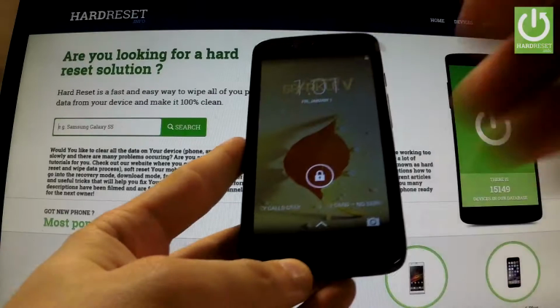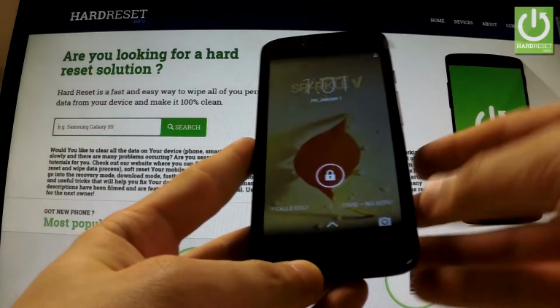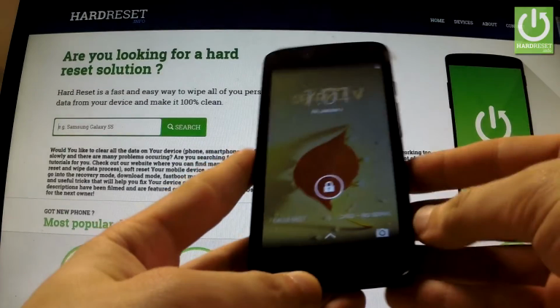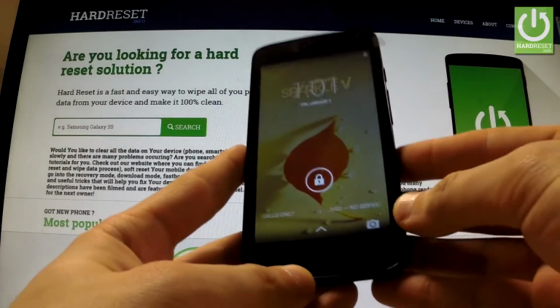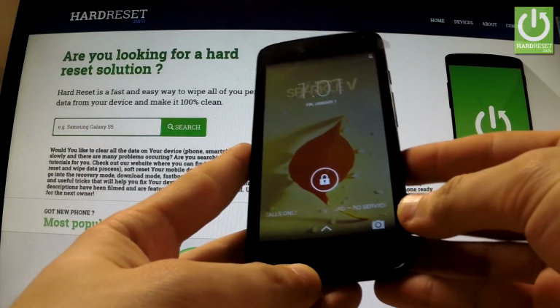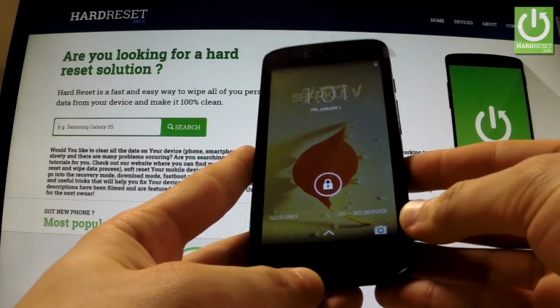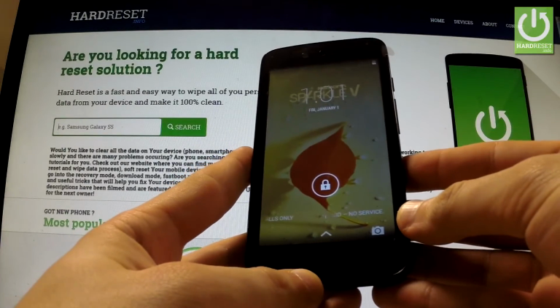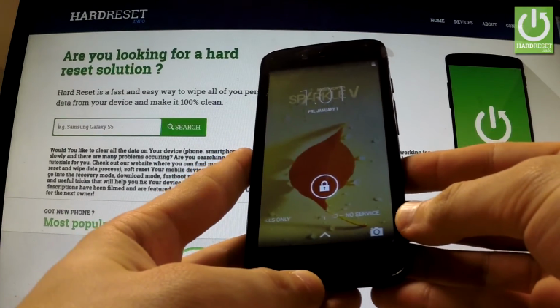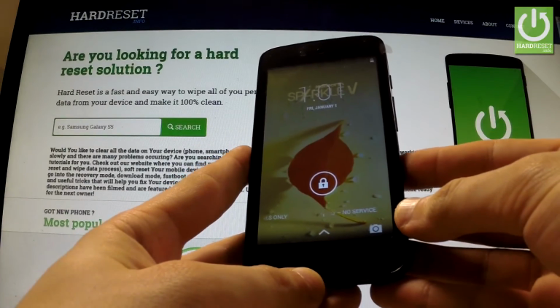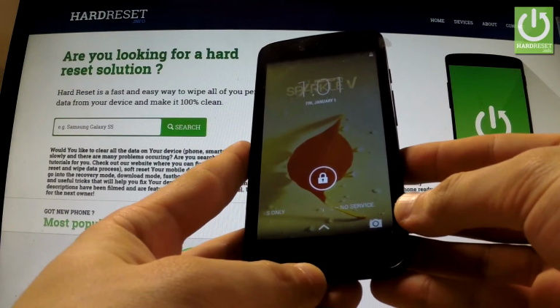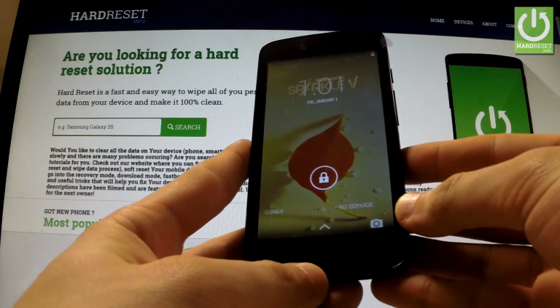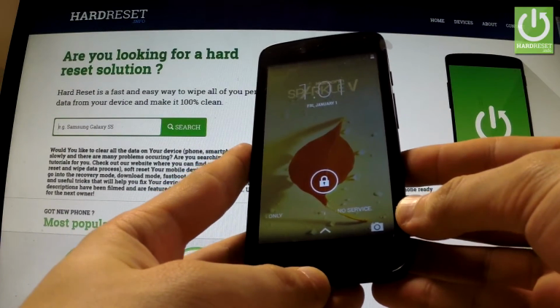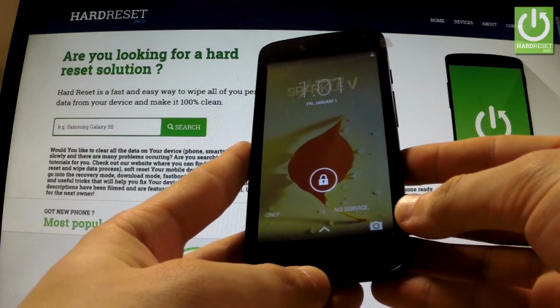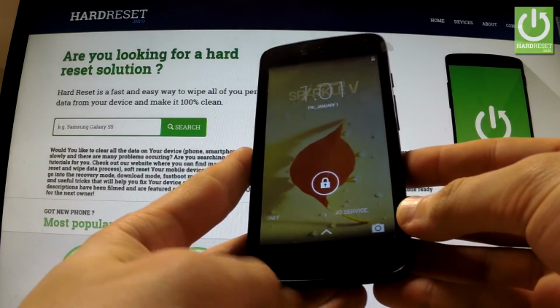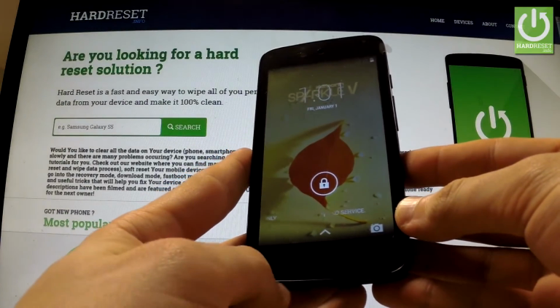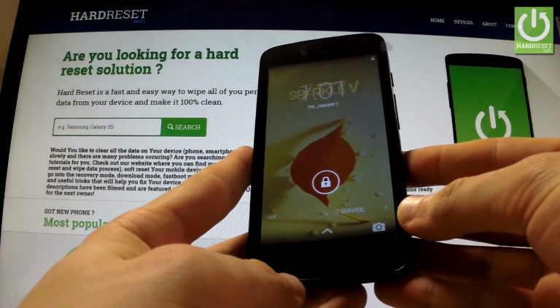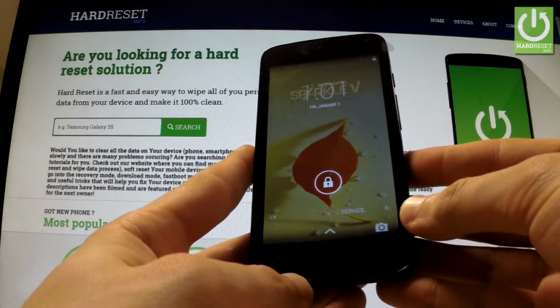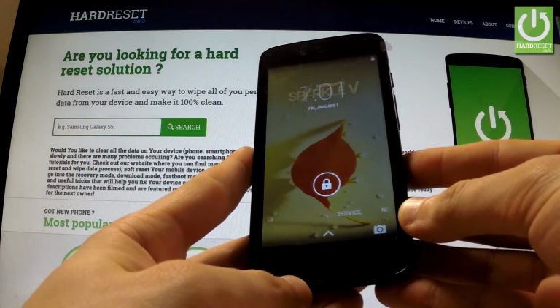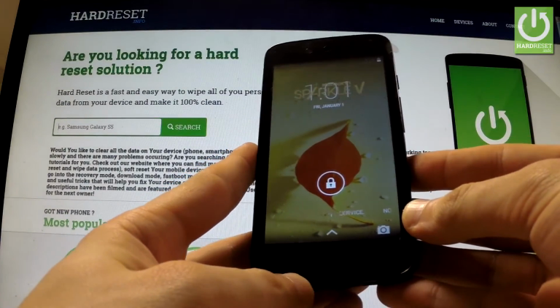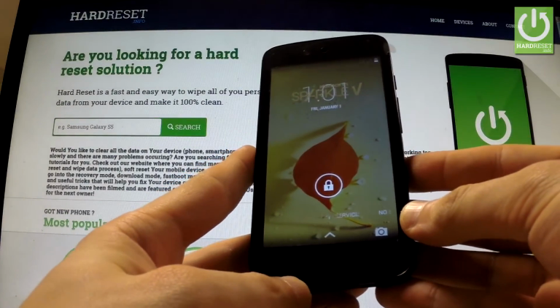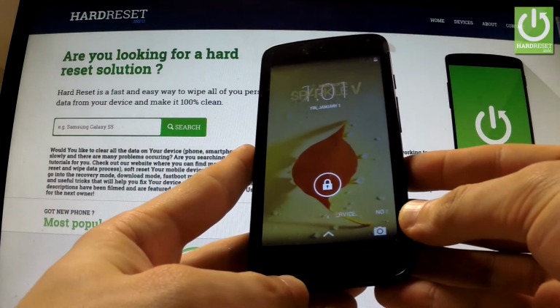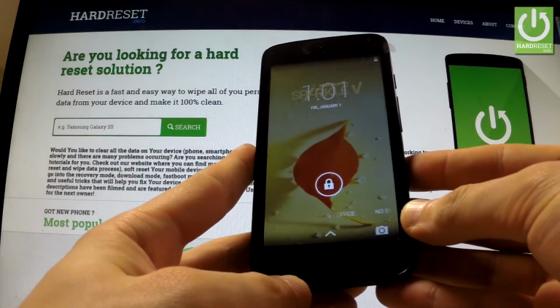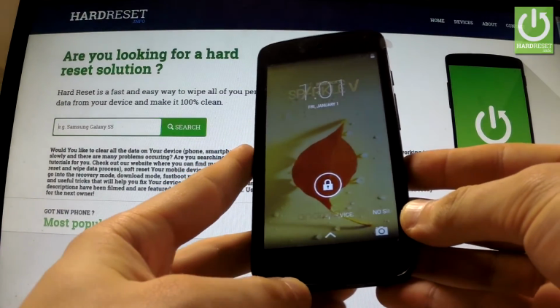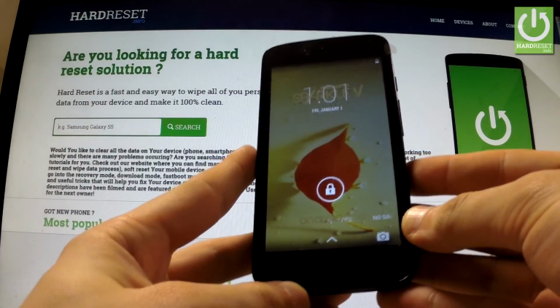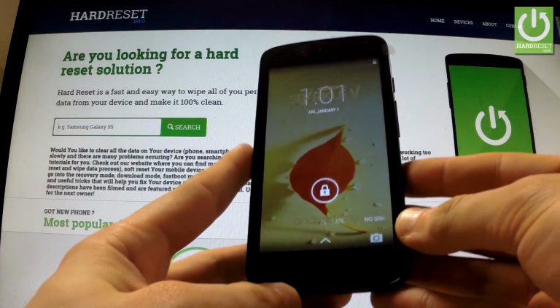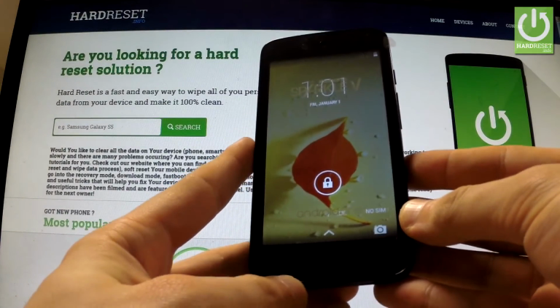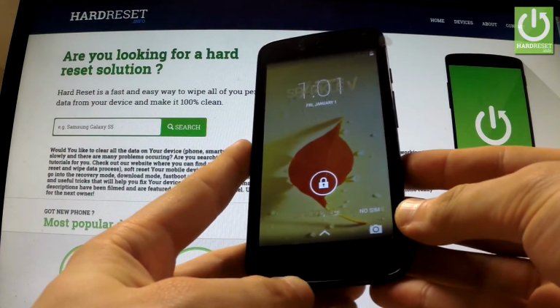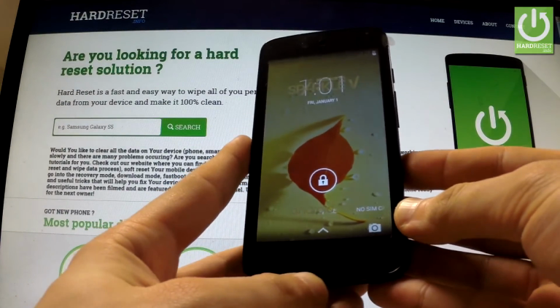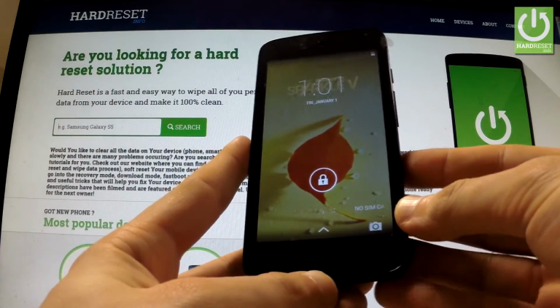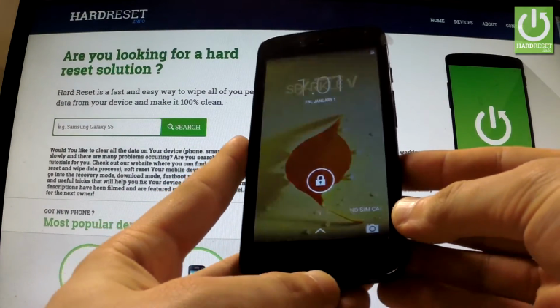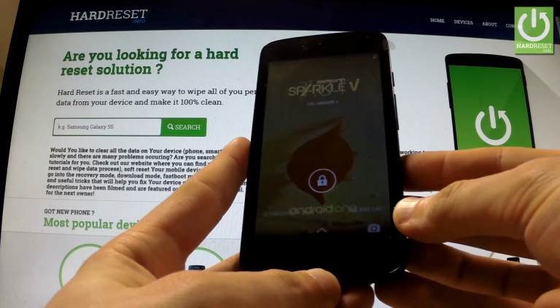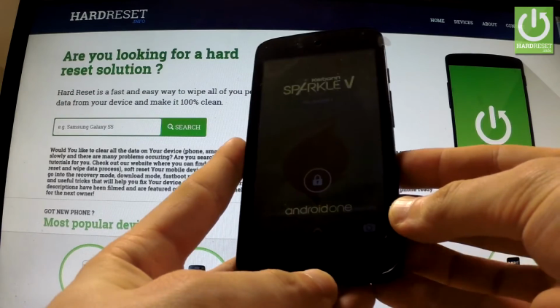Here I have Carbon Sparkle 5 and I'm going to show you how to accomplish a hard reset operation by using settings.